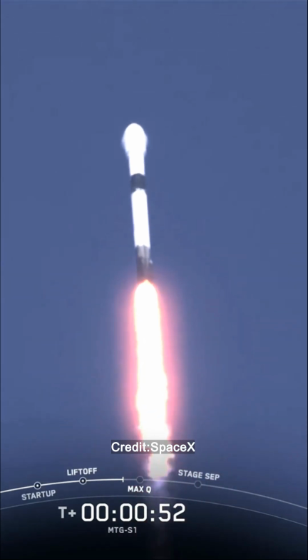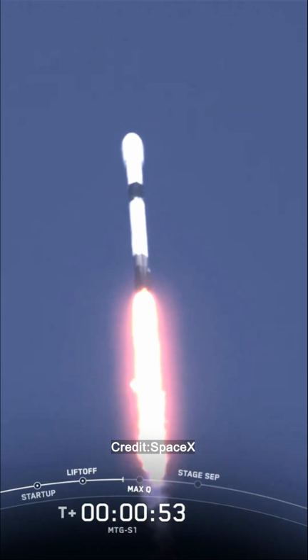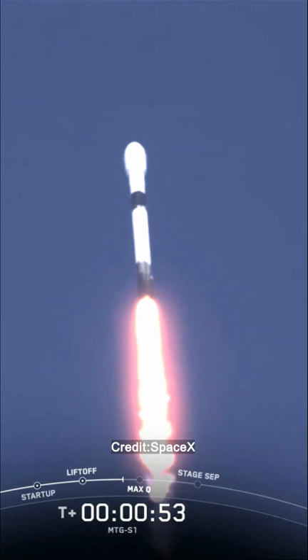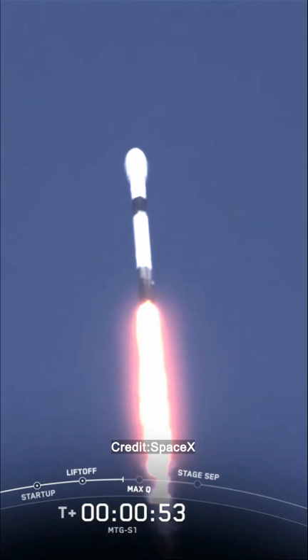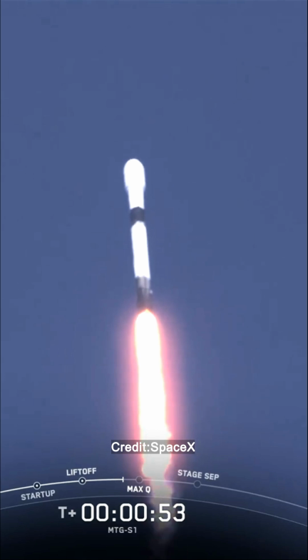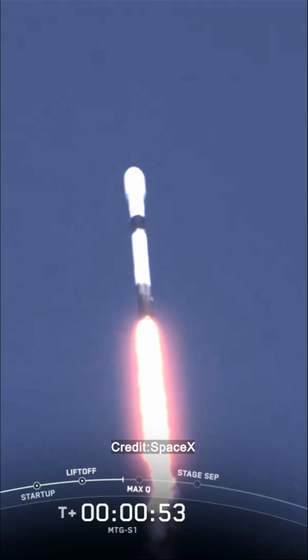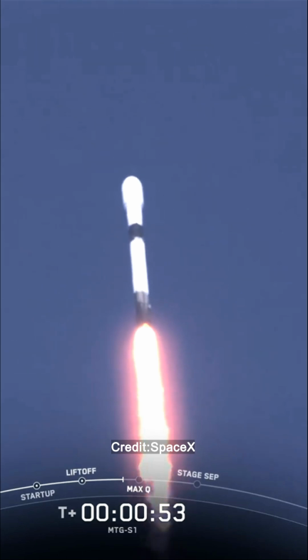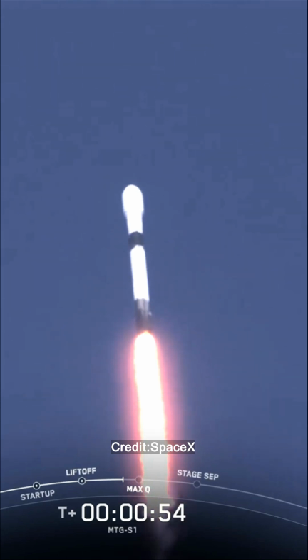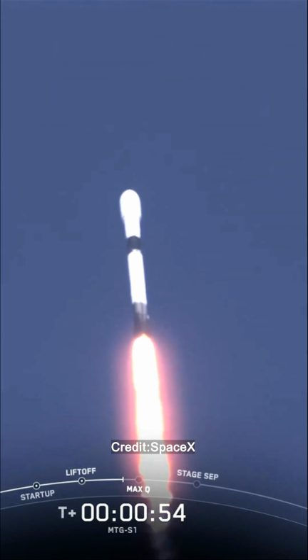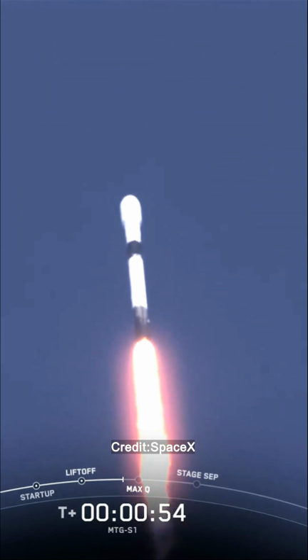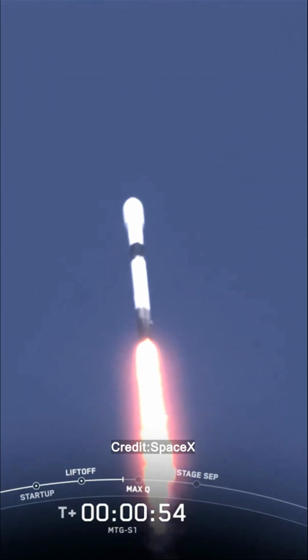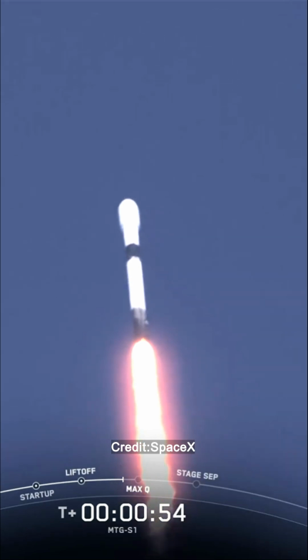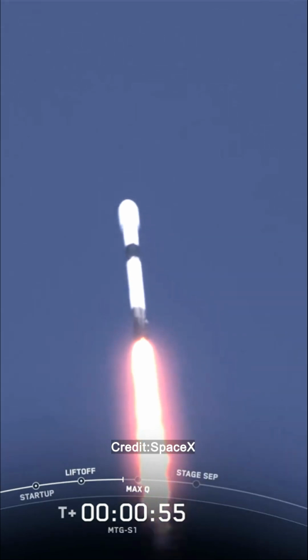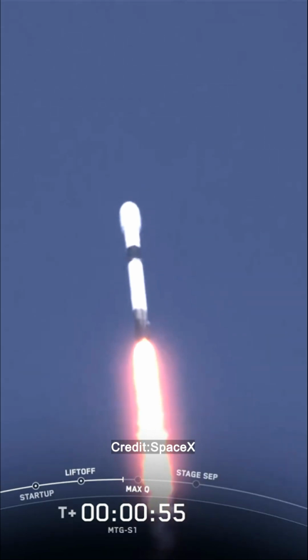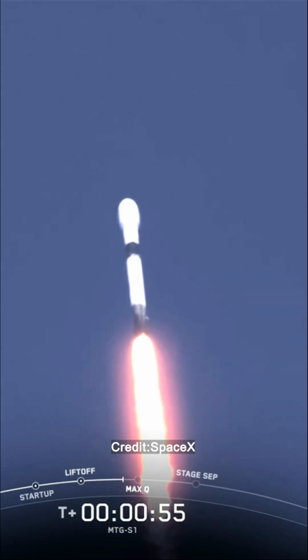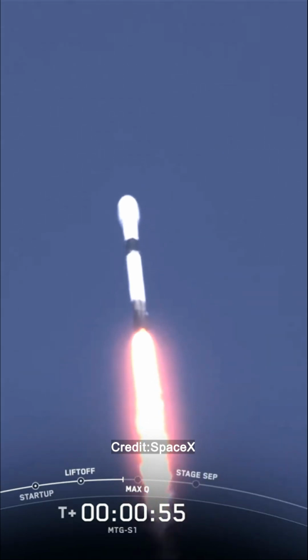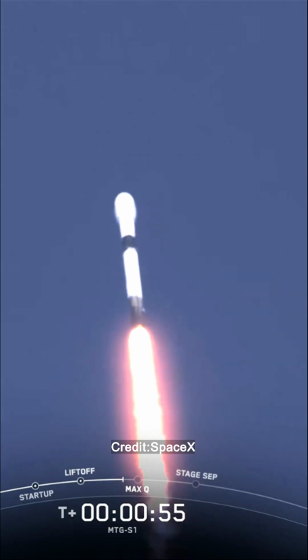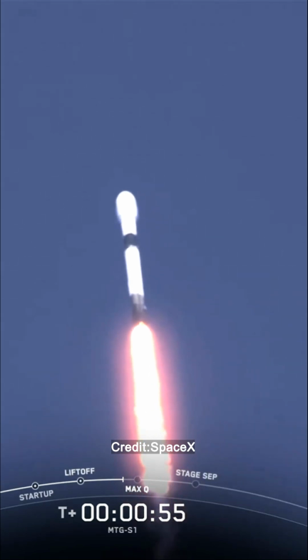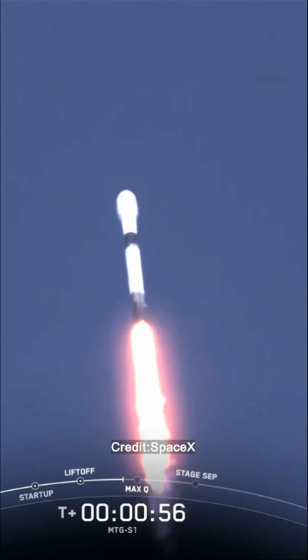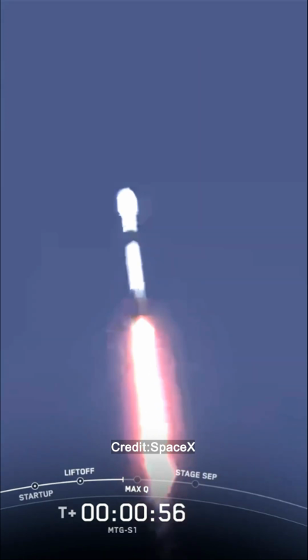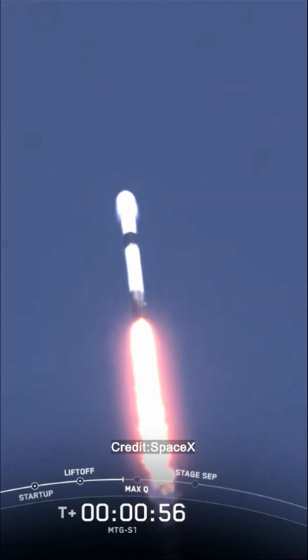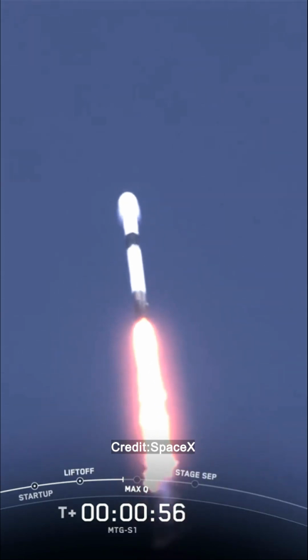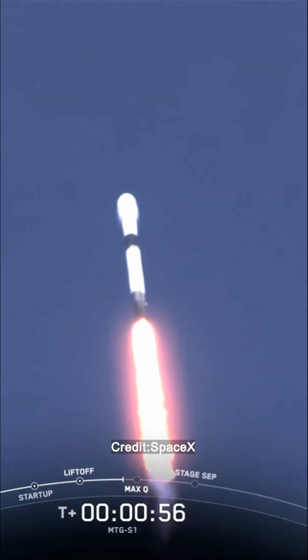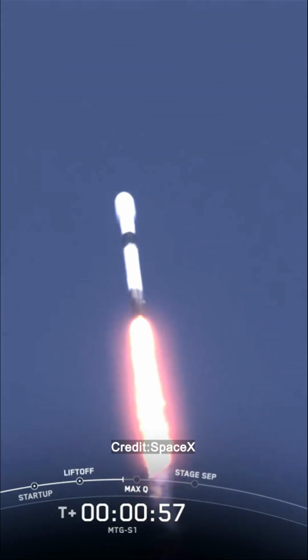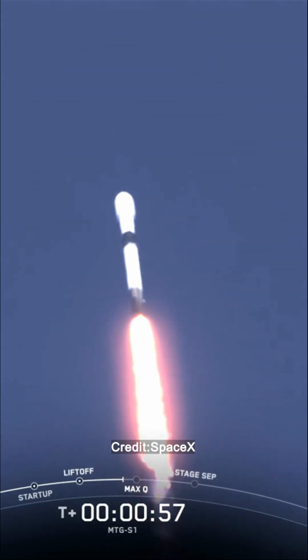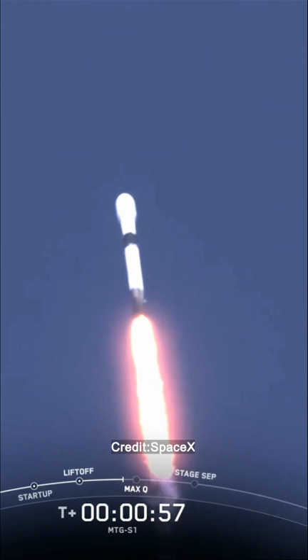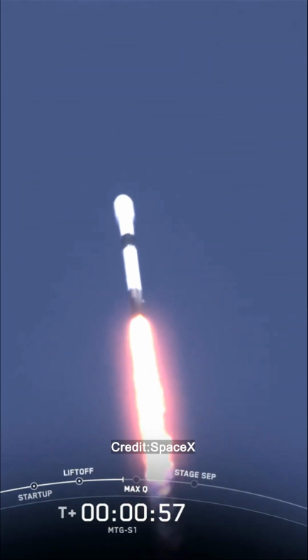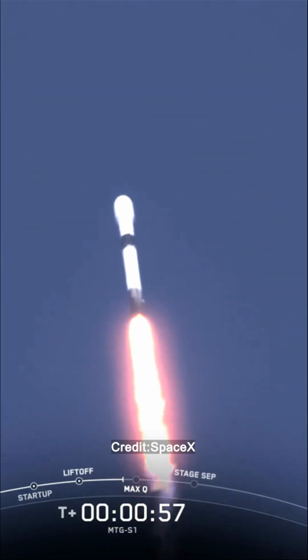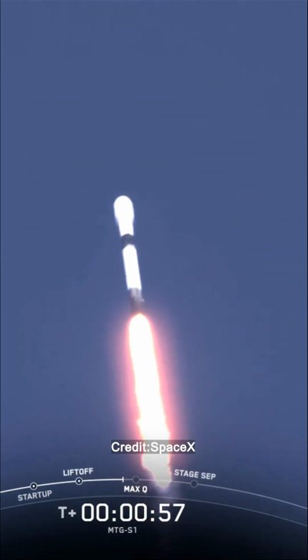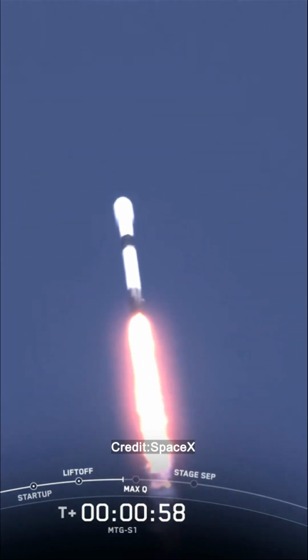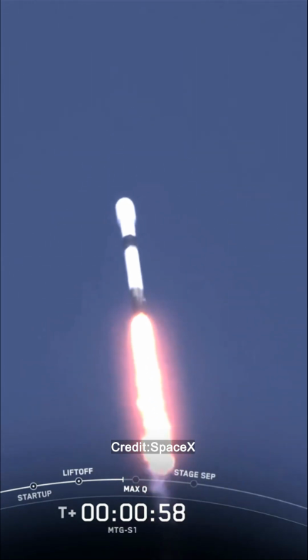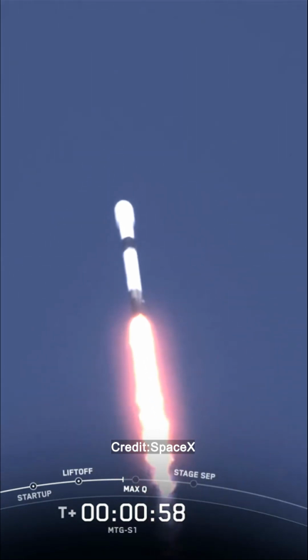In just a few seconds, we'll throttle the engines down. Falcon 9 is supersonic. Great call-out again.